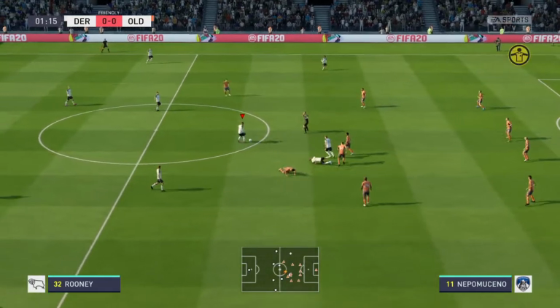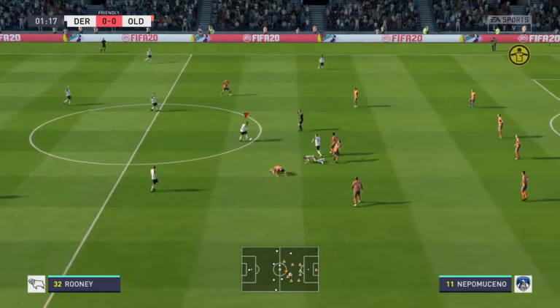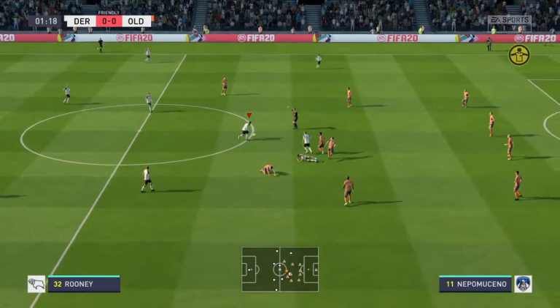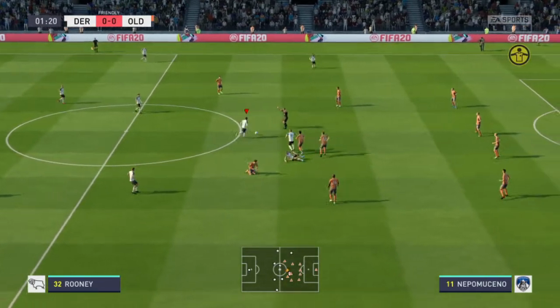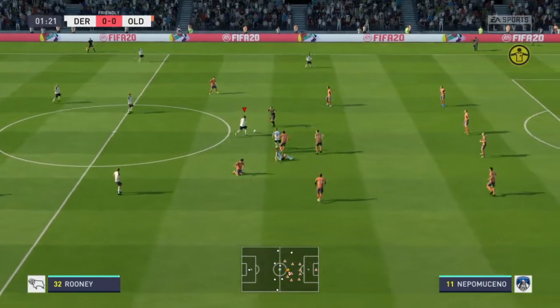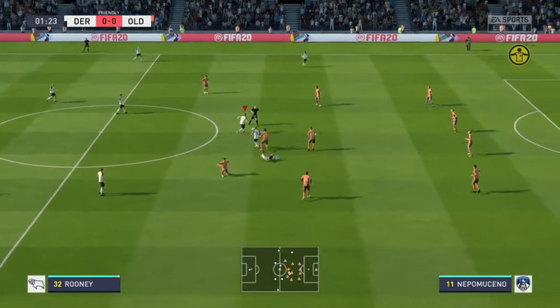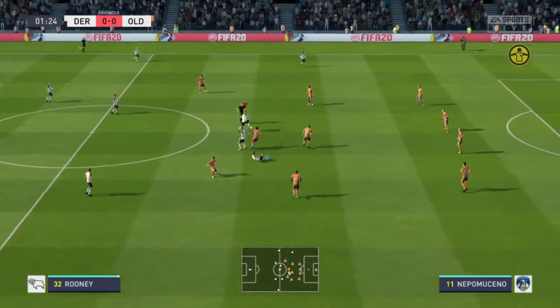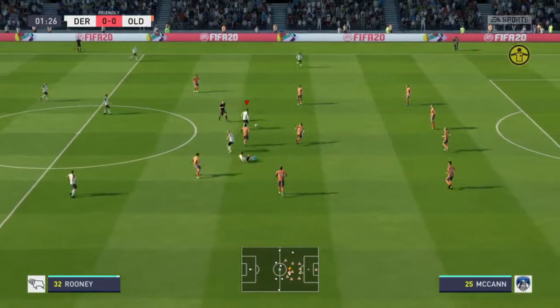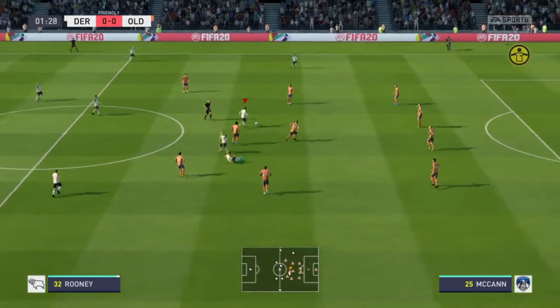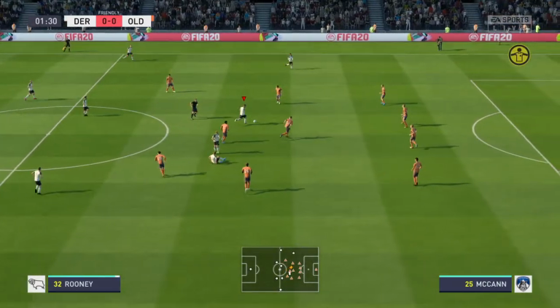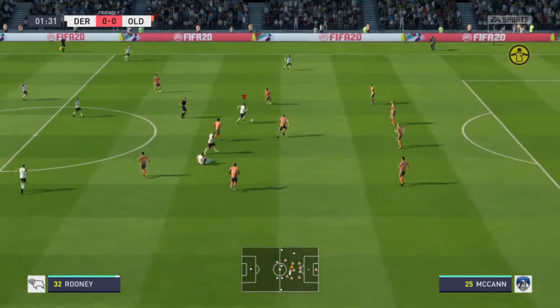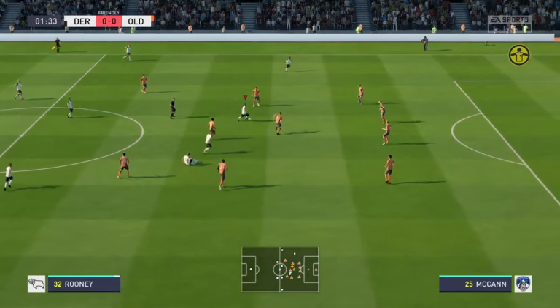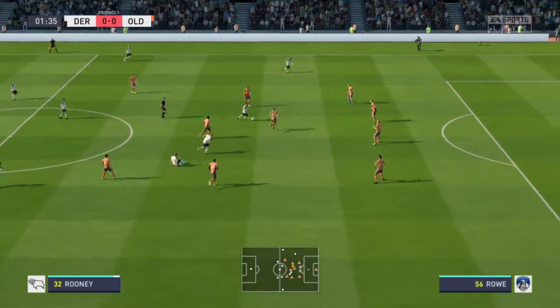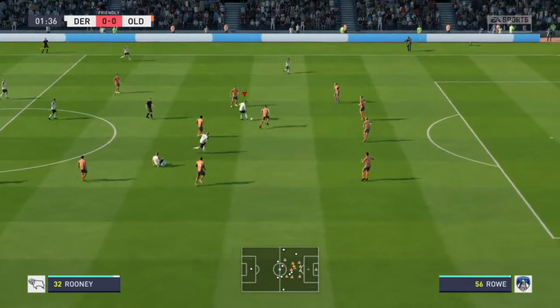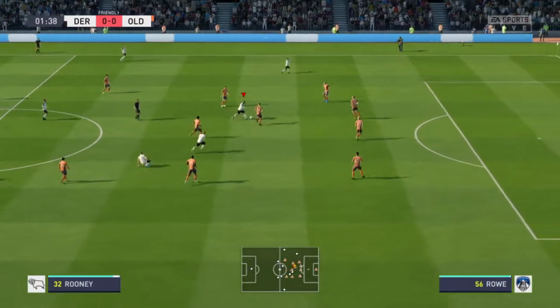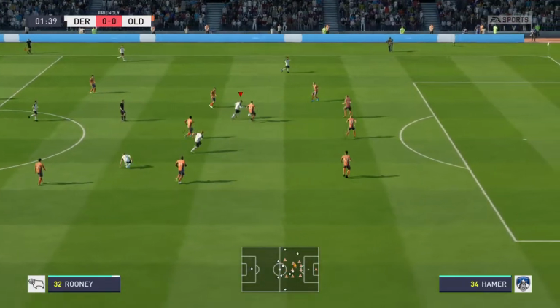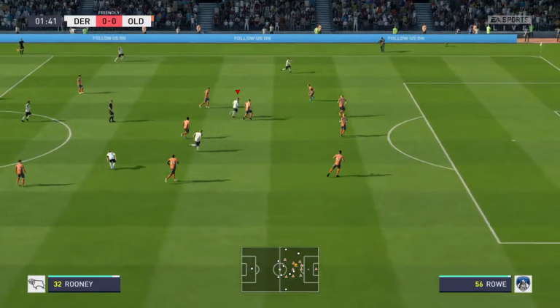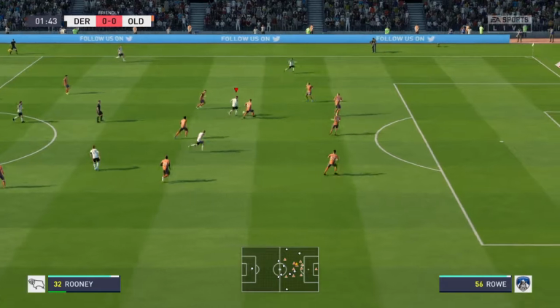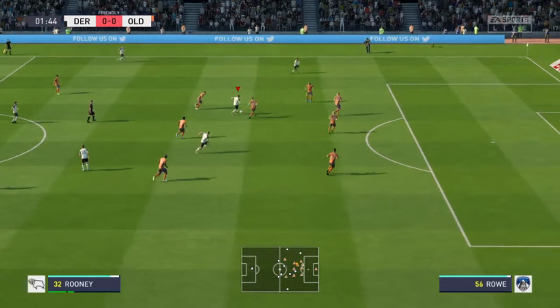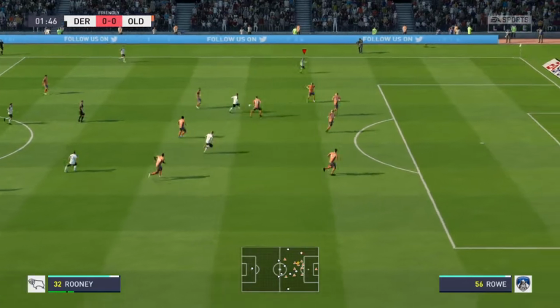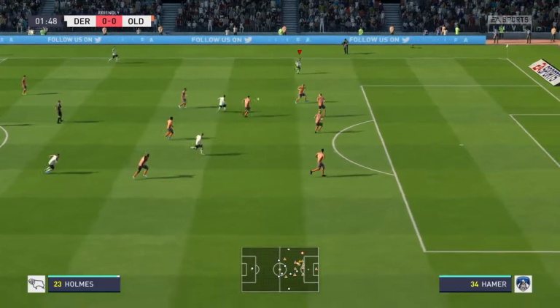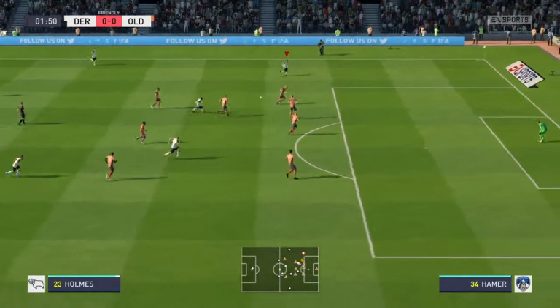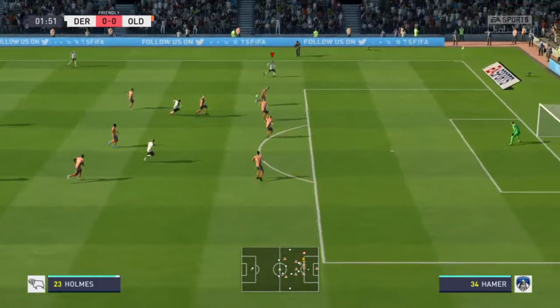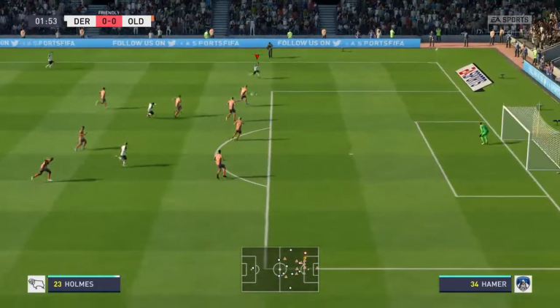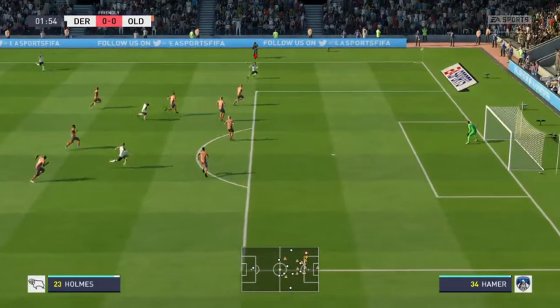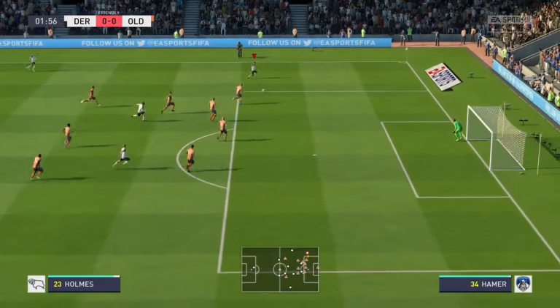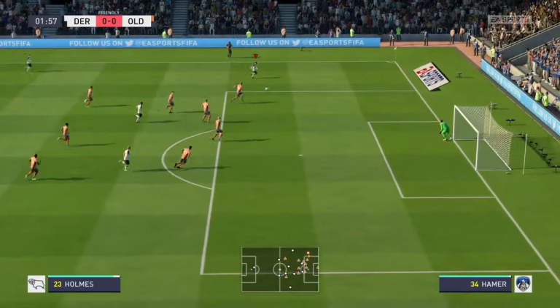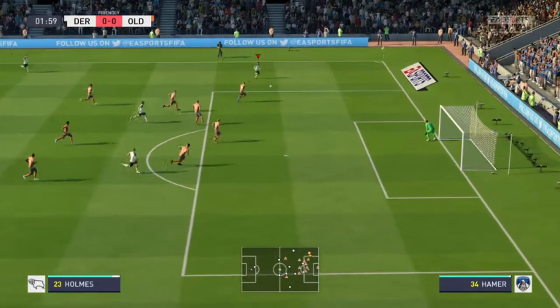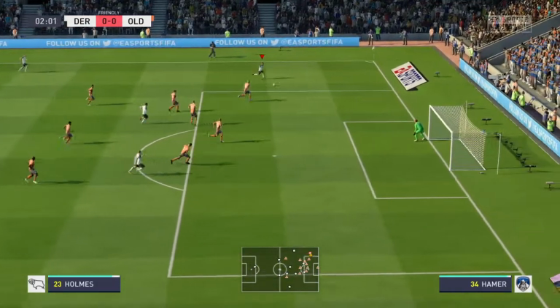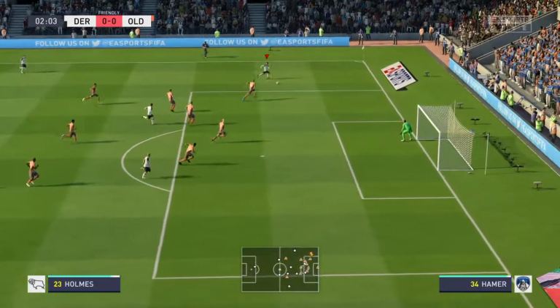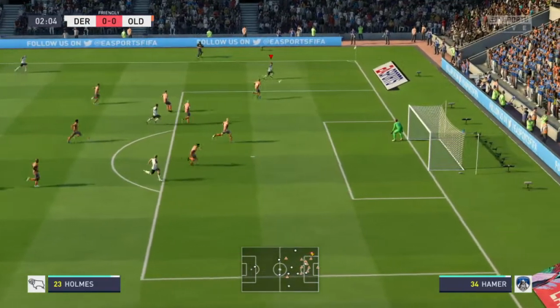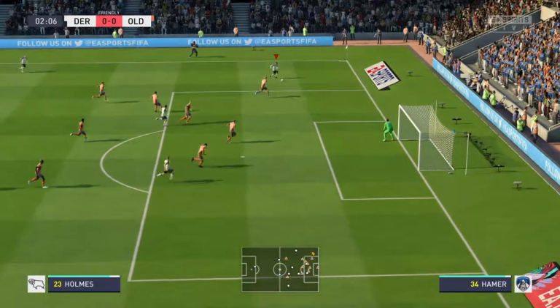Yeah, a real buzz around this ground. Full house, a lot of interest in it. Hope it doesn't disappoint.